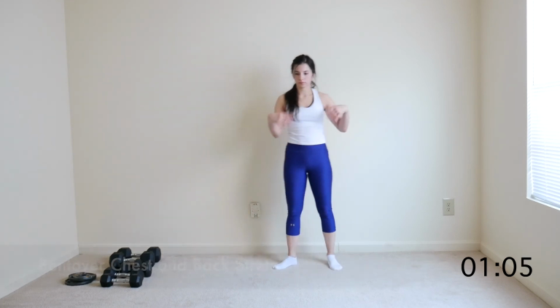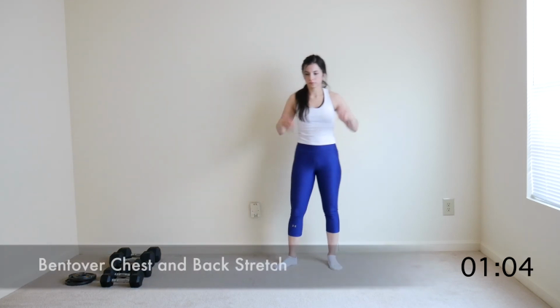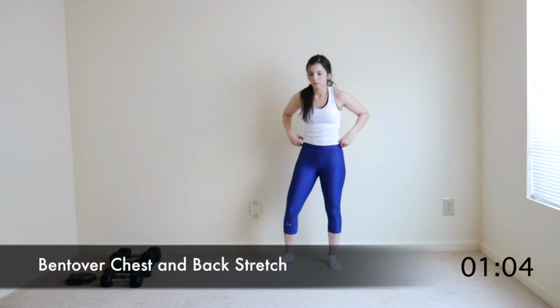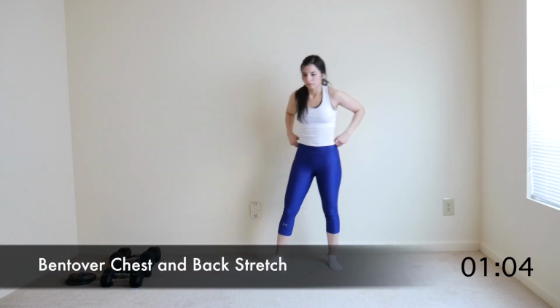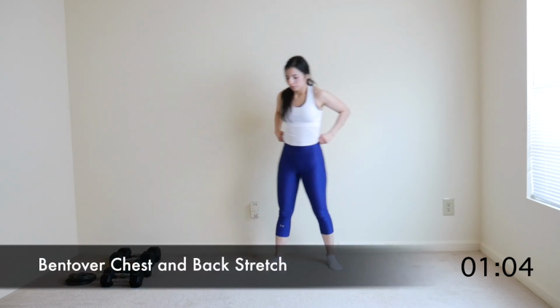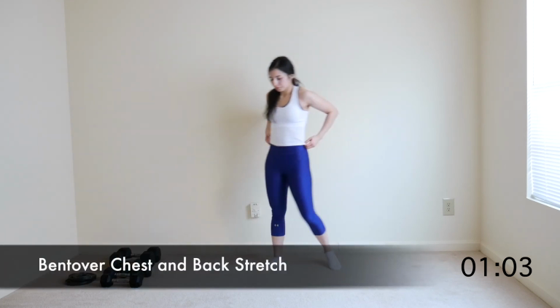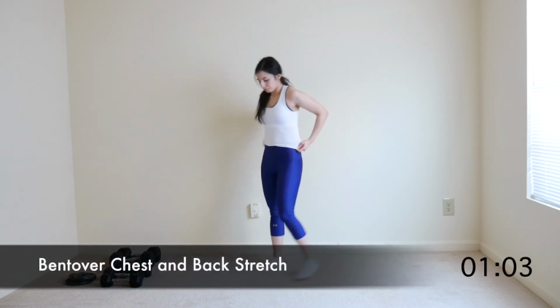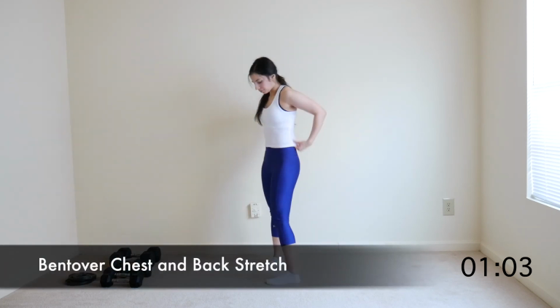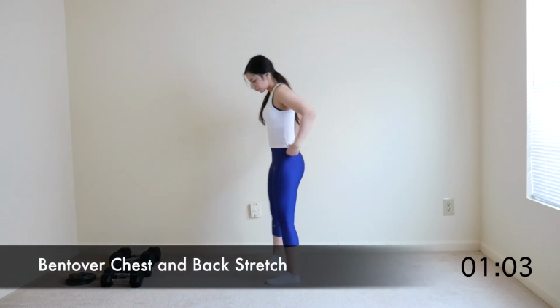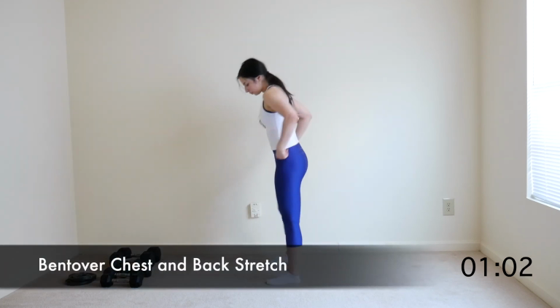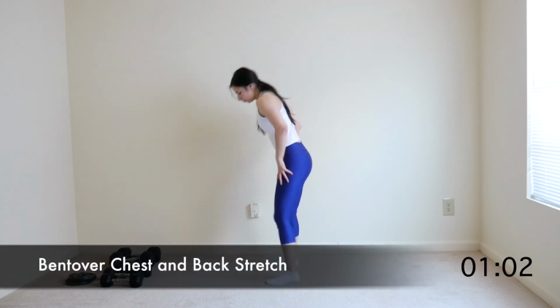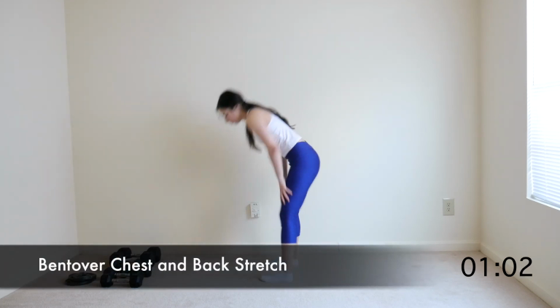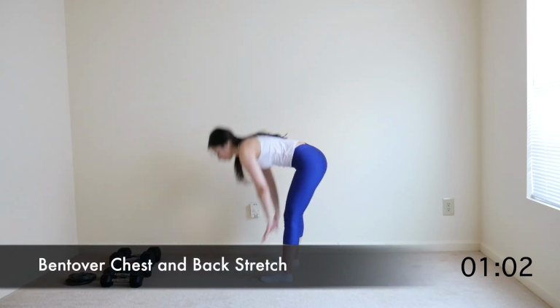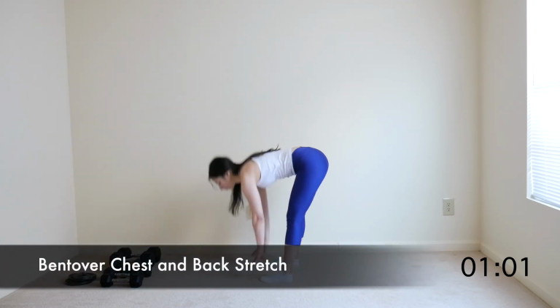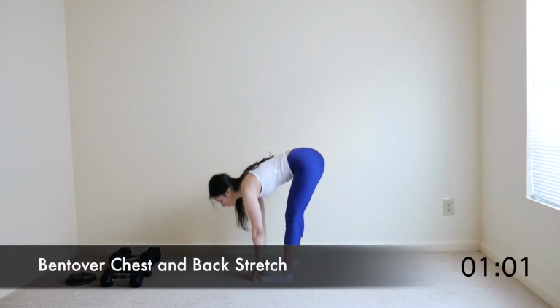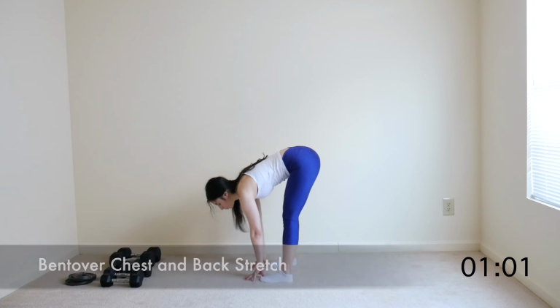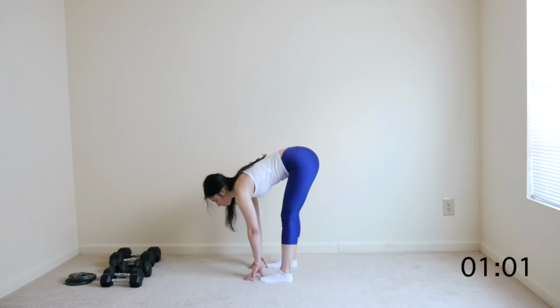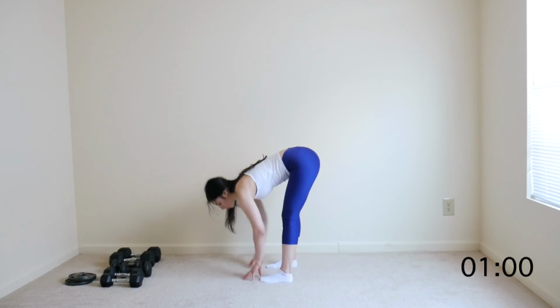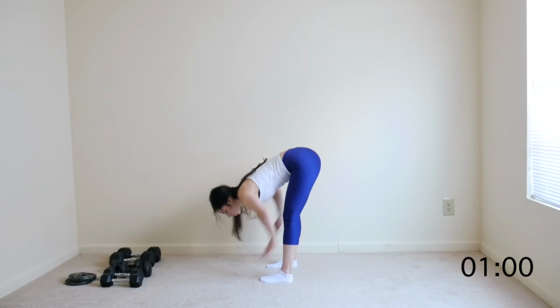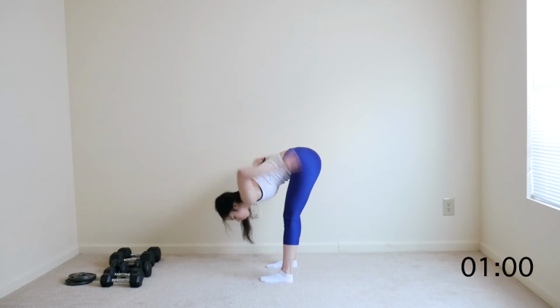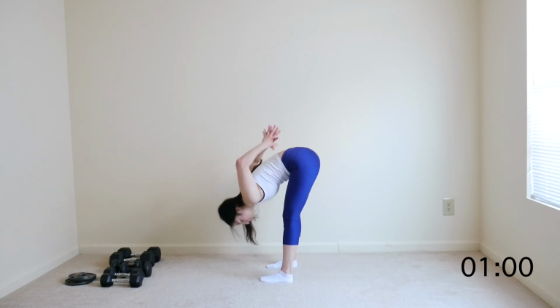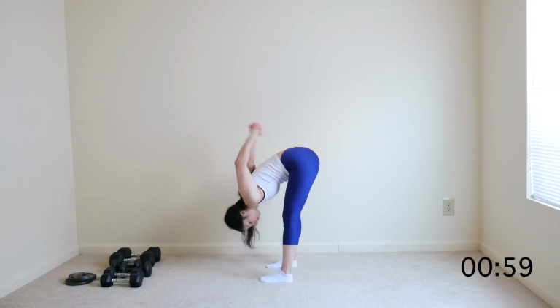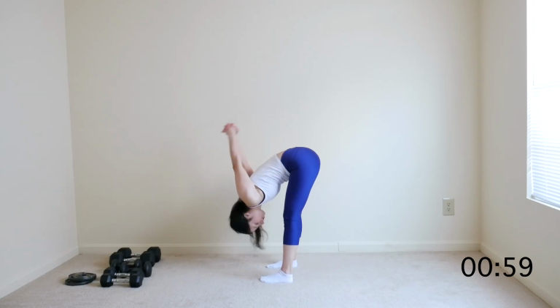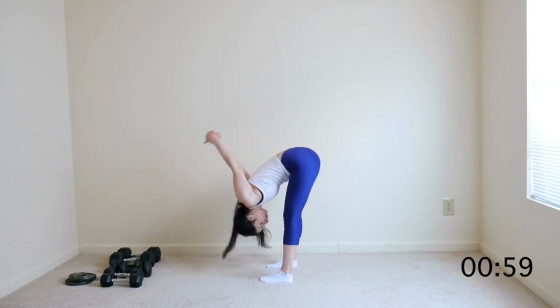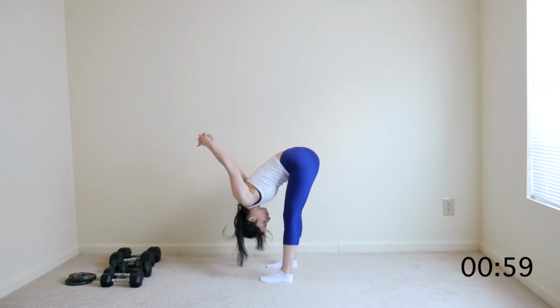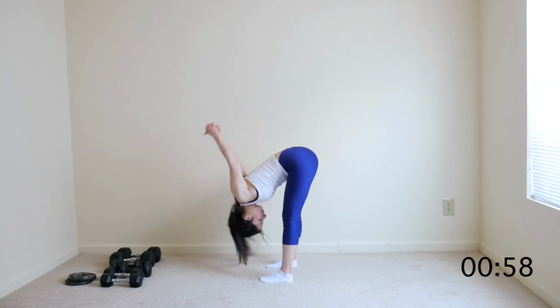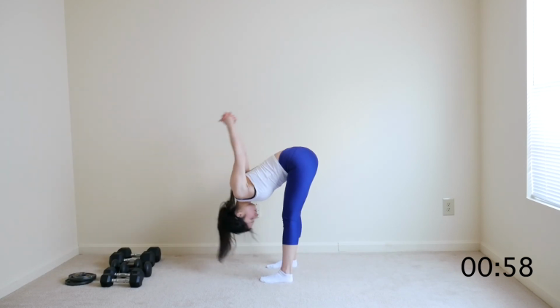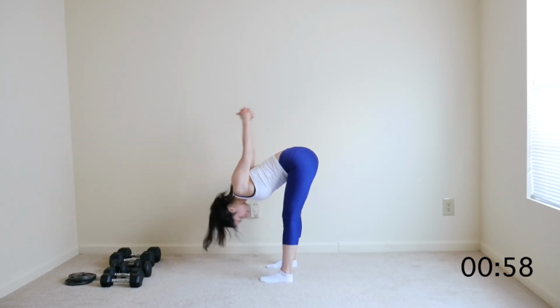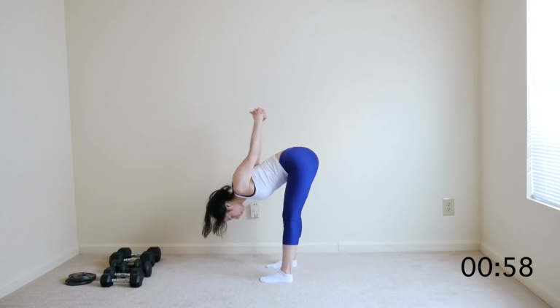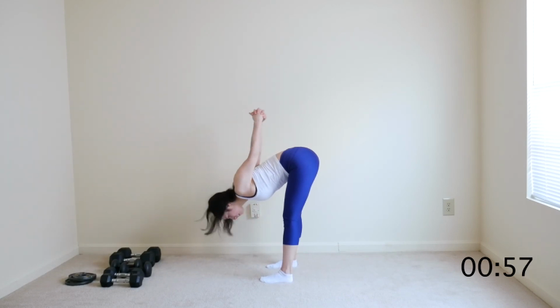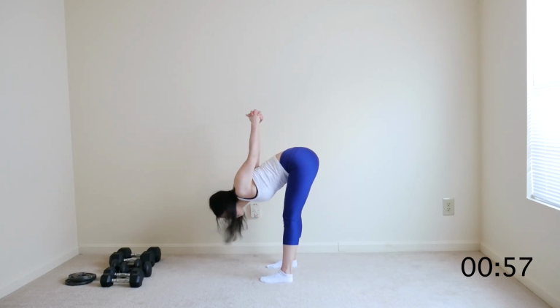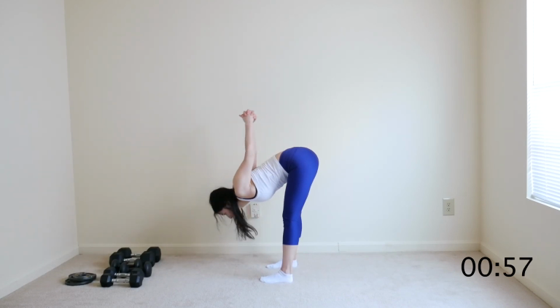Come up to your feet. Bend over and clap the hands behind you. Pull the arms high up so that you can feel the stretch through your chest, shoulders, and back.